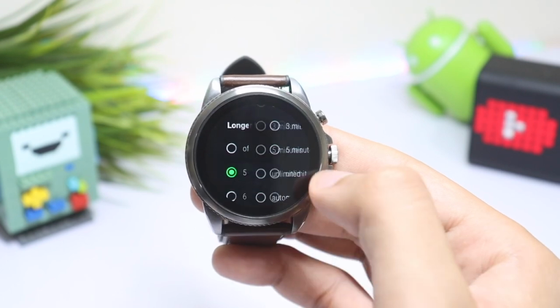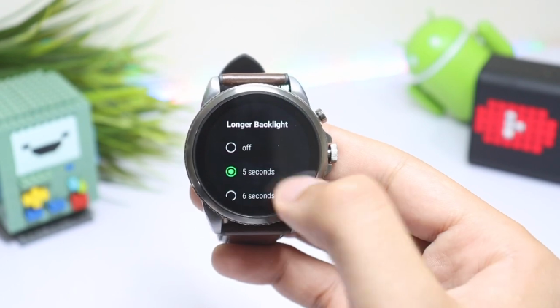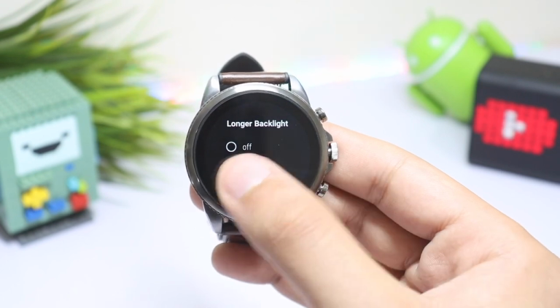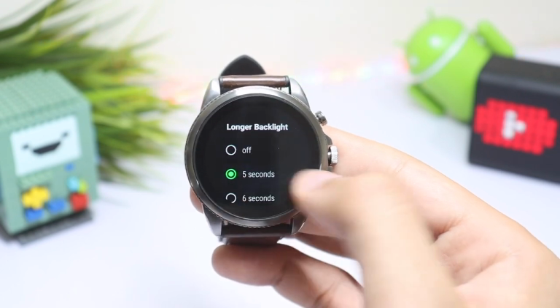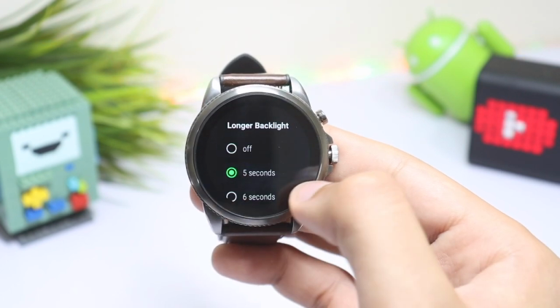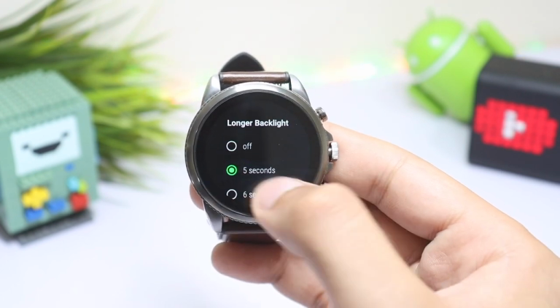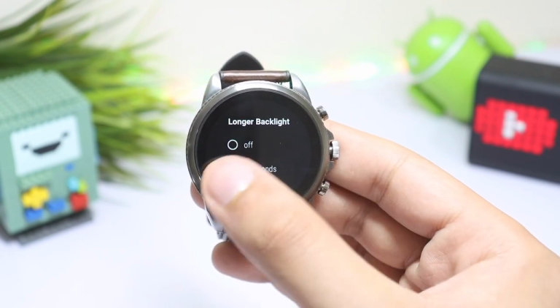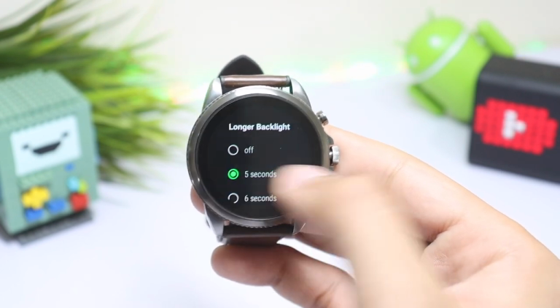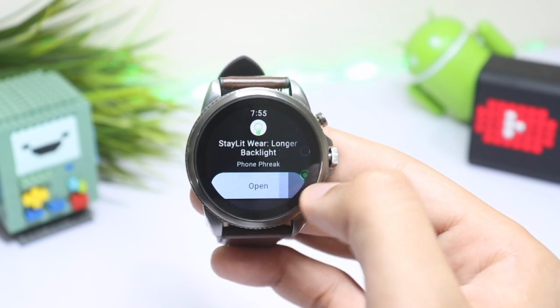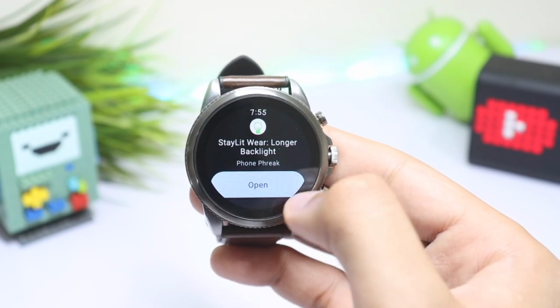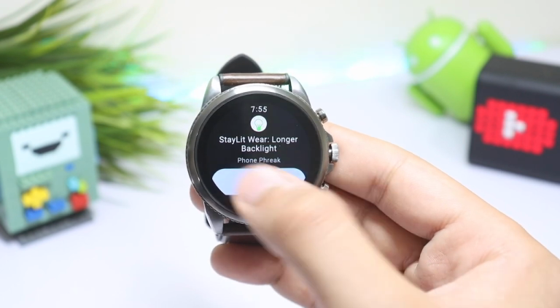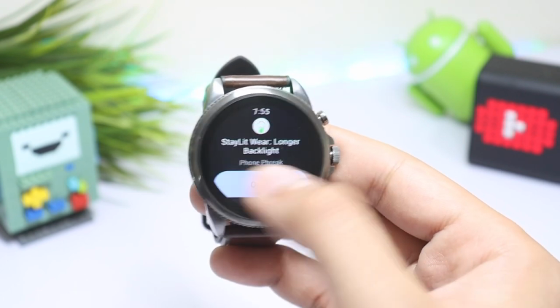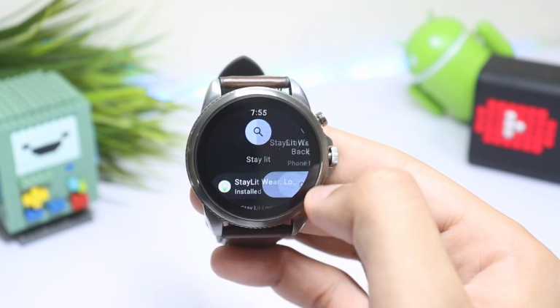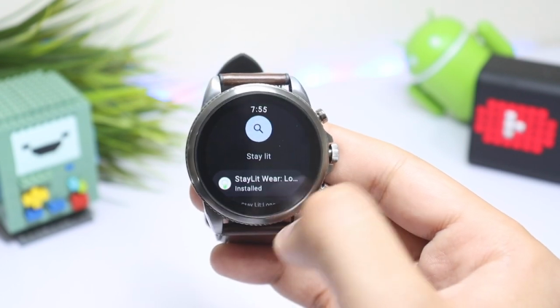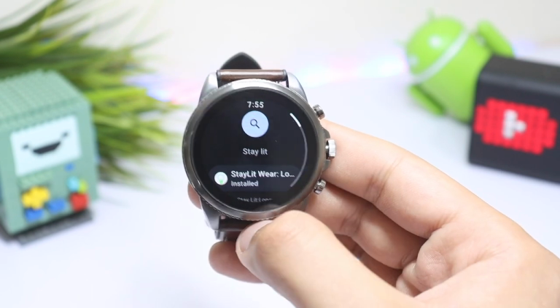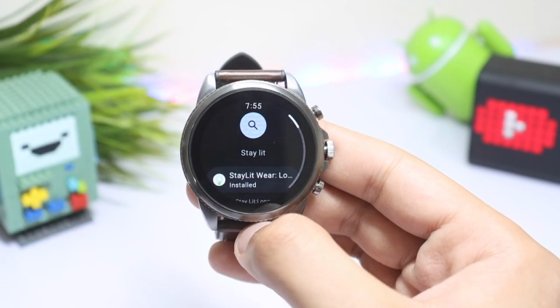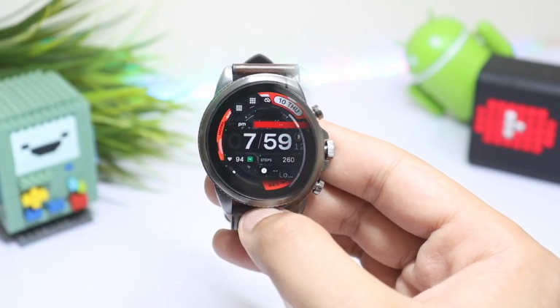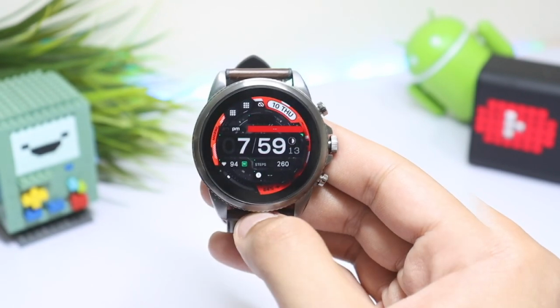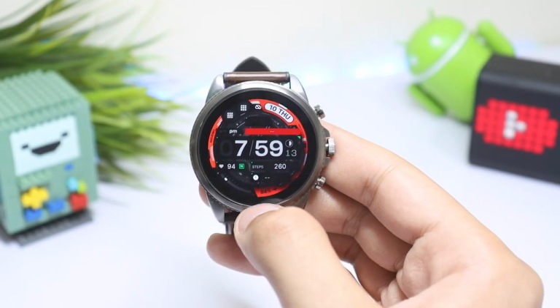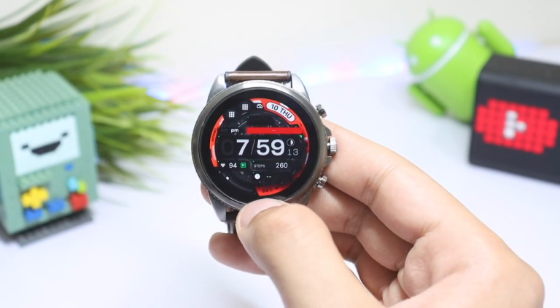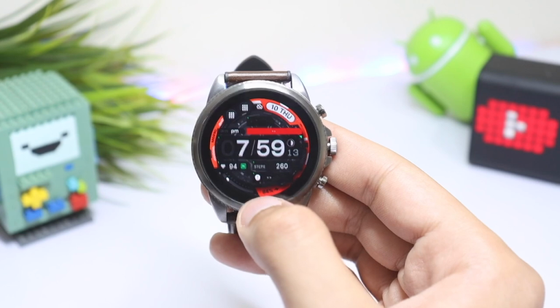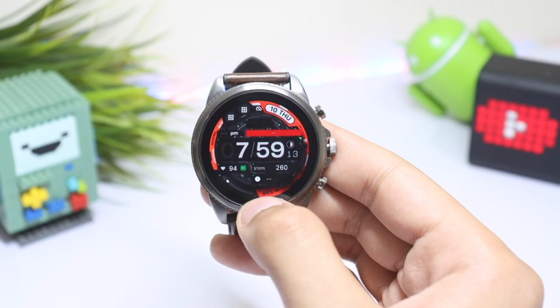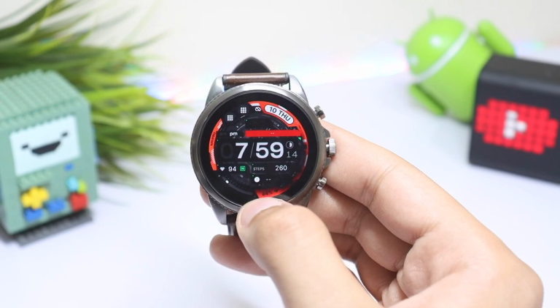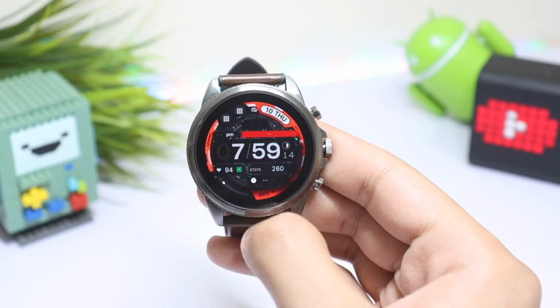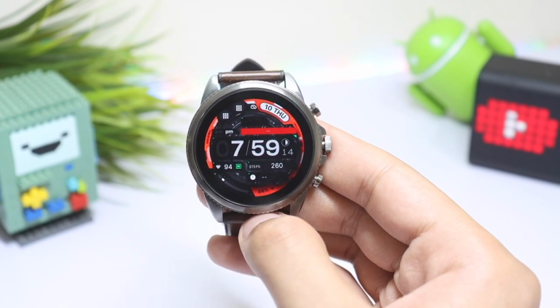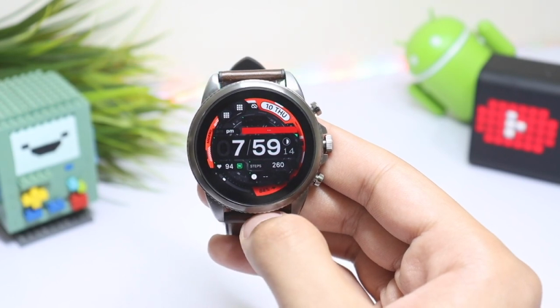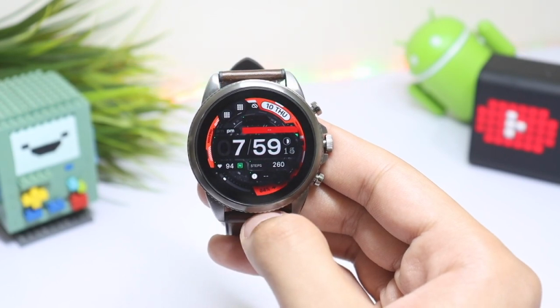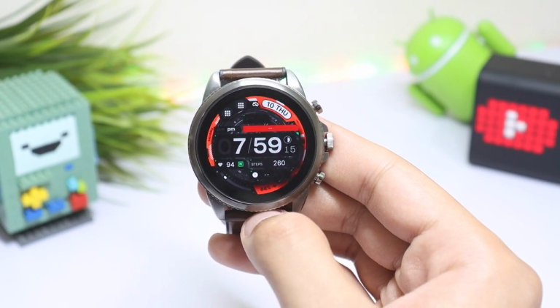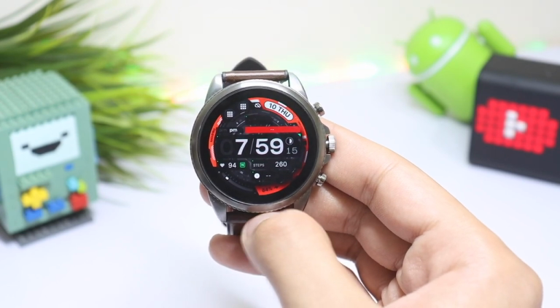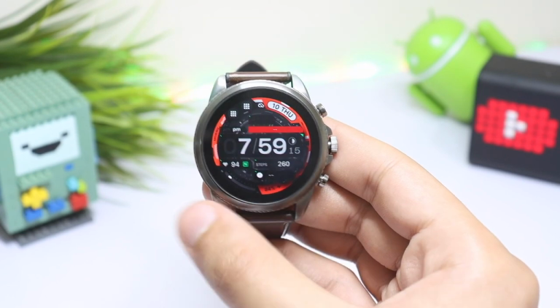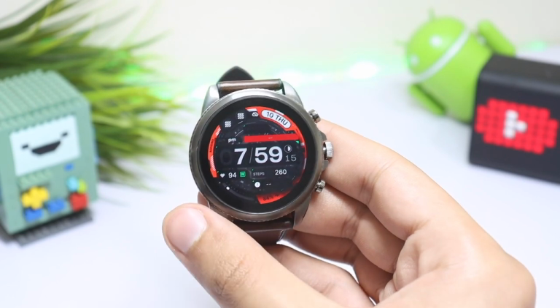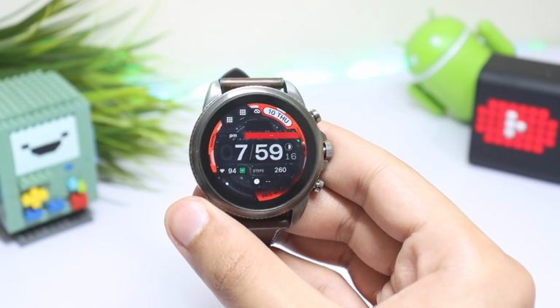I will not suggest setting it to unlimited, as it will drain the battery life on your smartwatch.